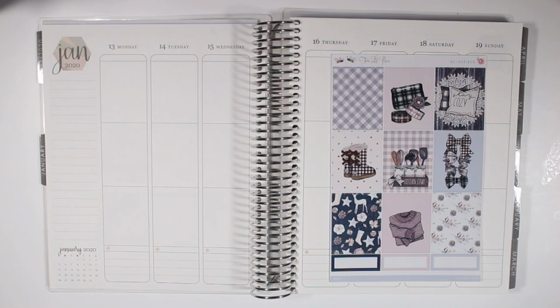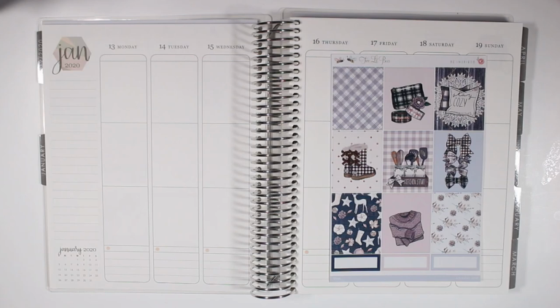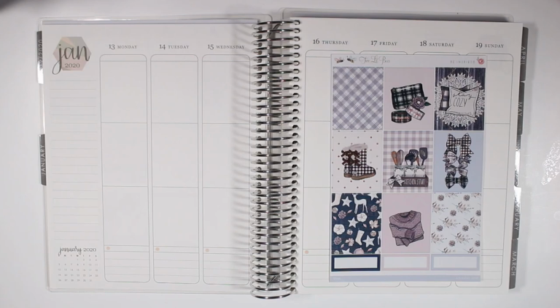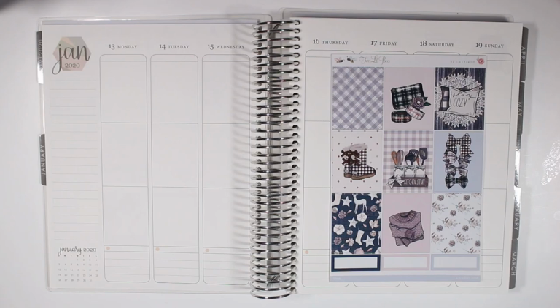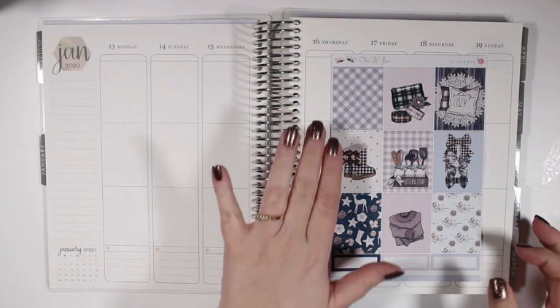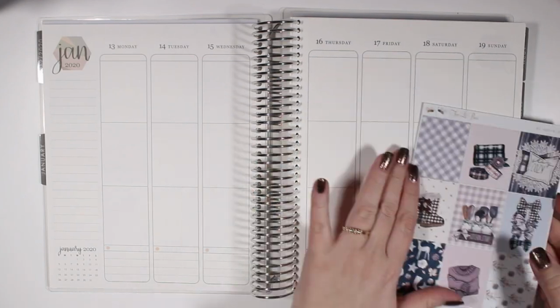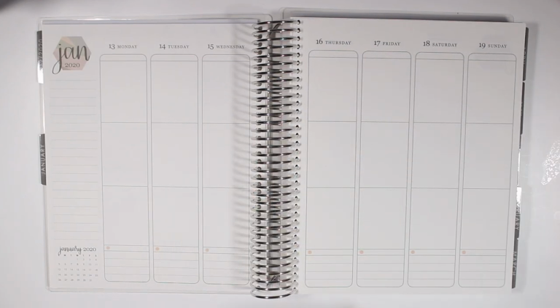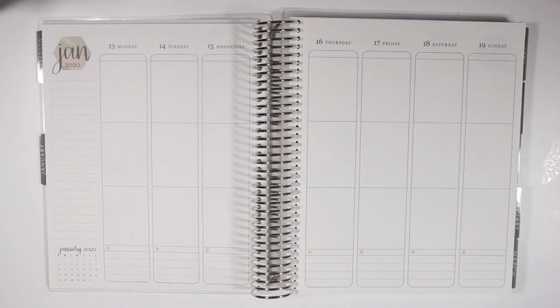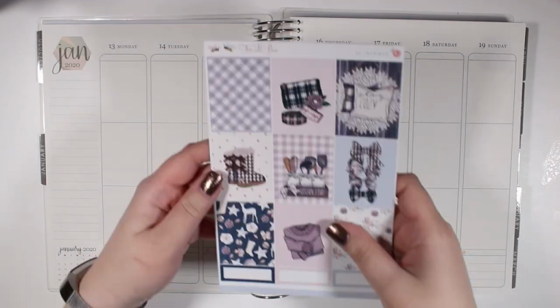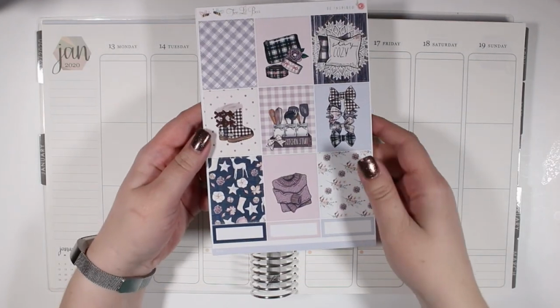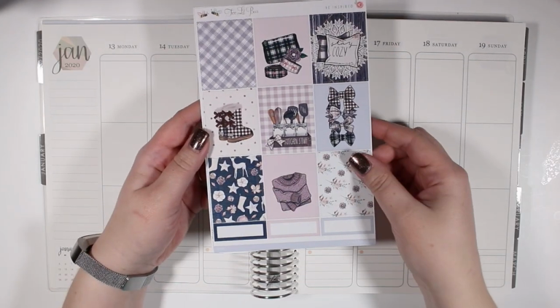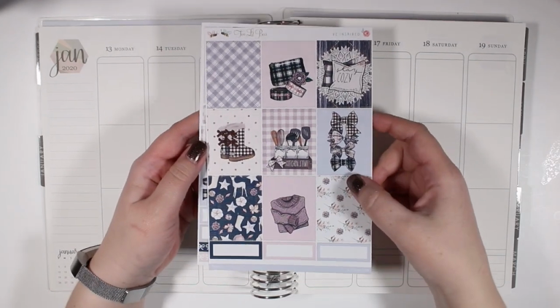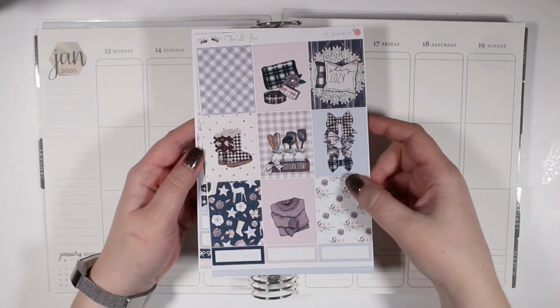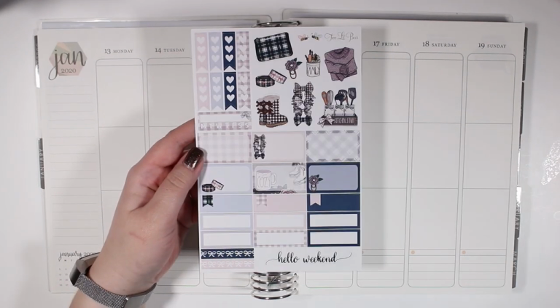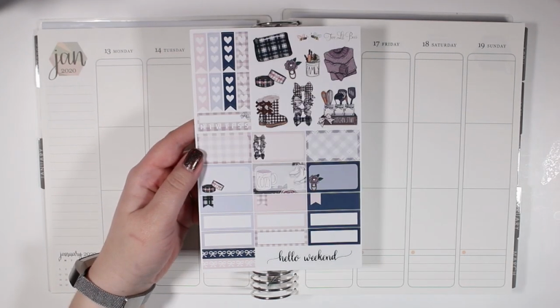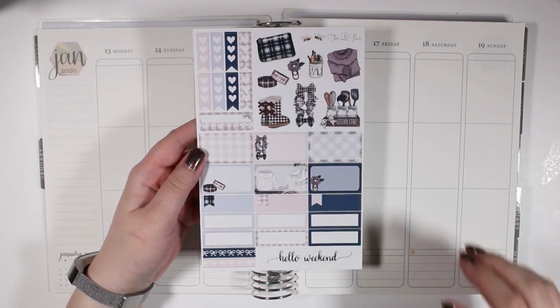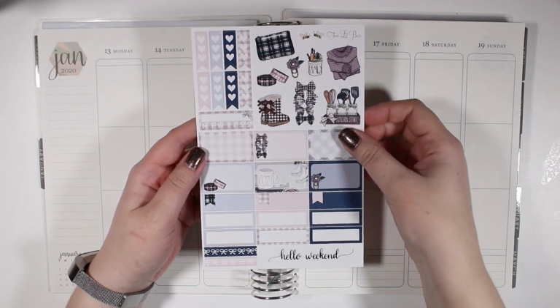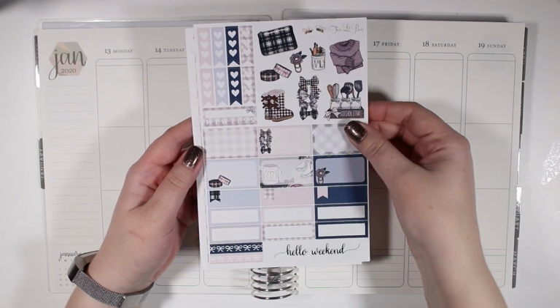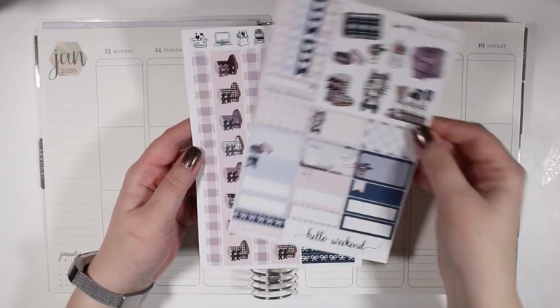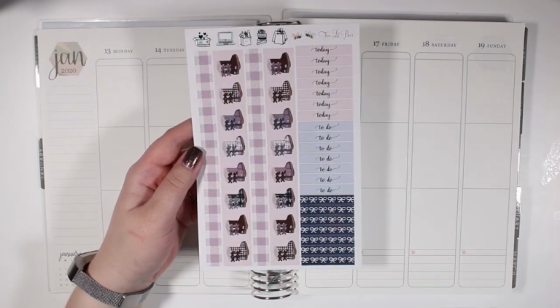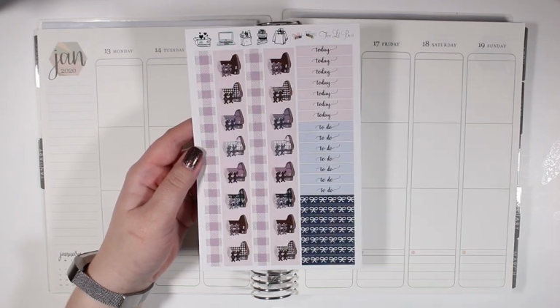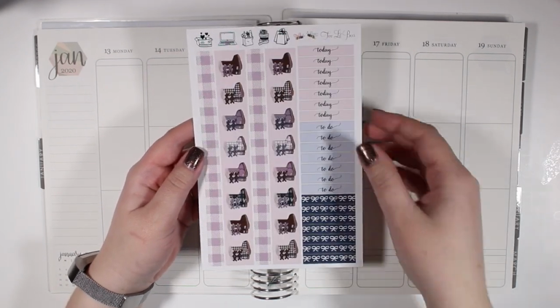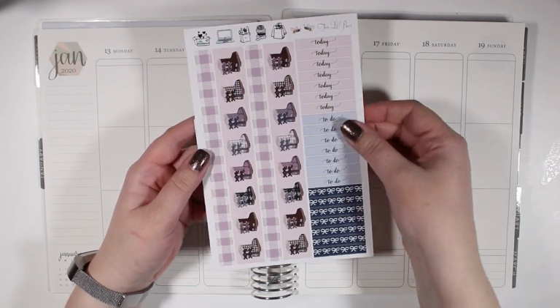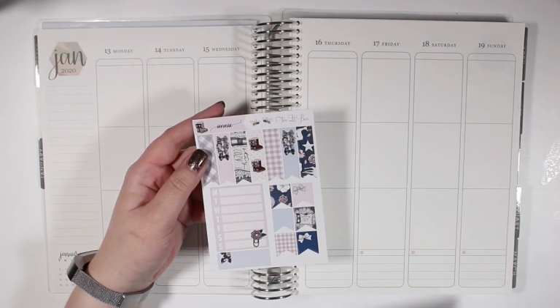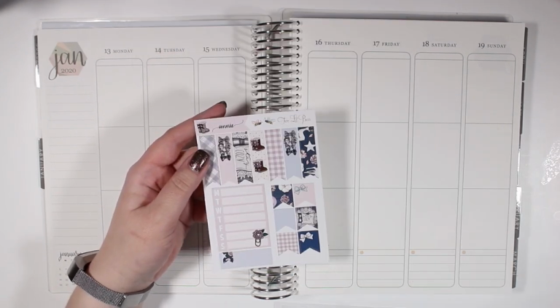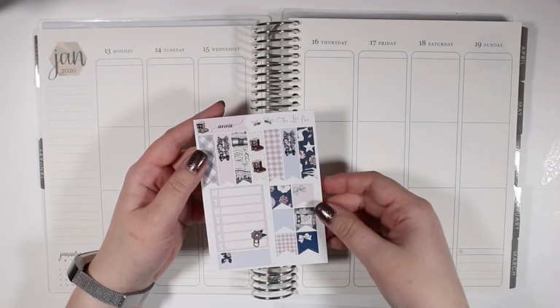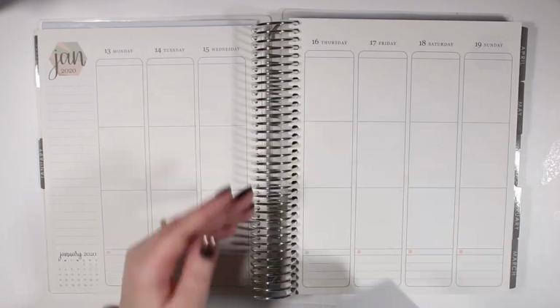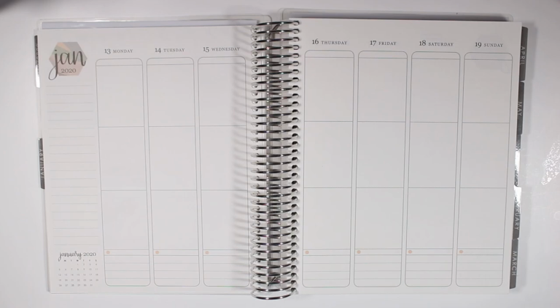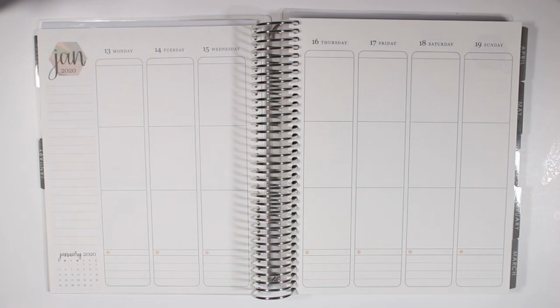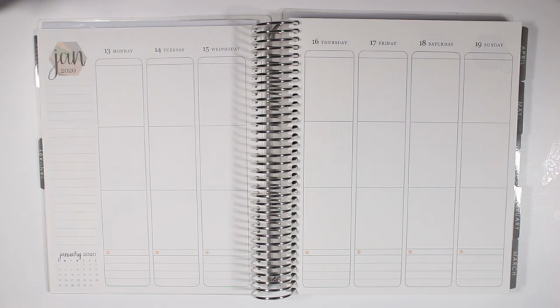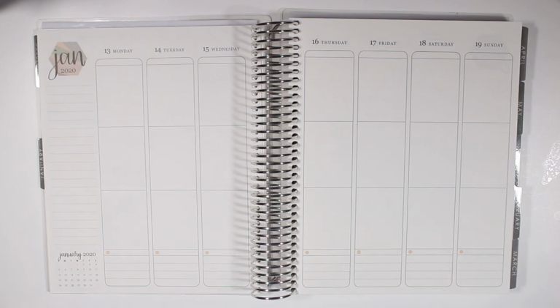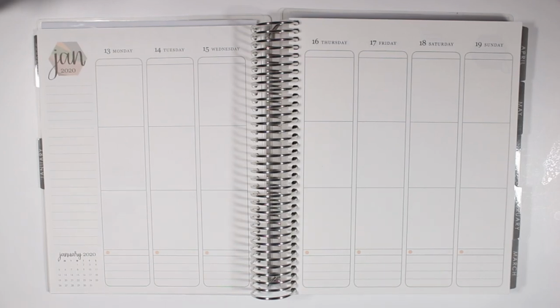Hey guys and welcome back to my channel. Today I have another plan with me for the week of January 13th through the 19th.